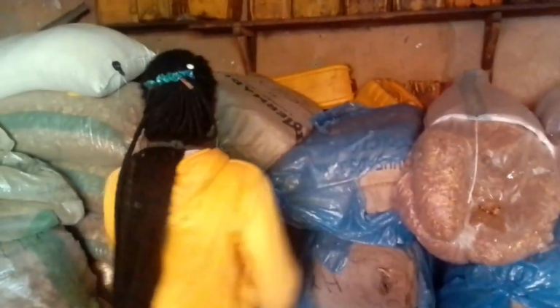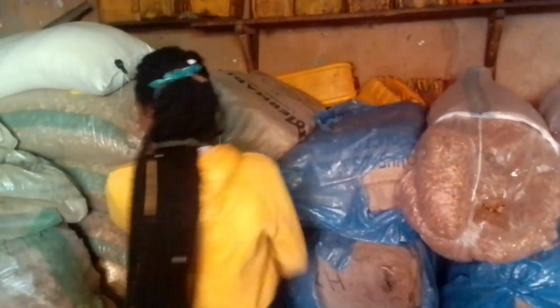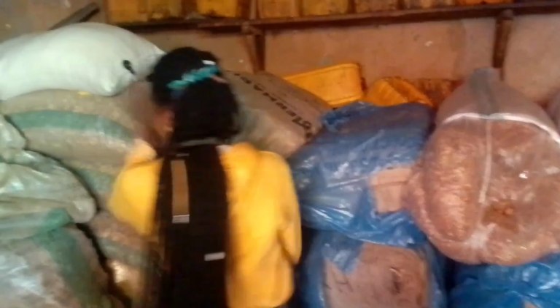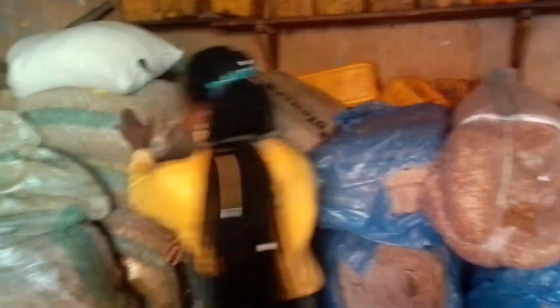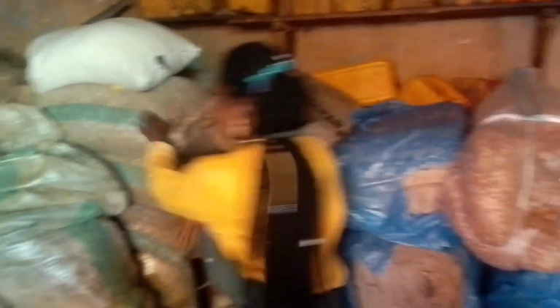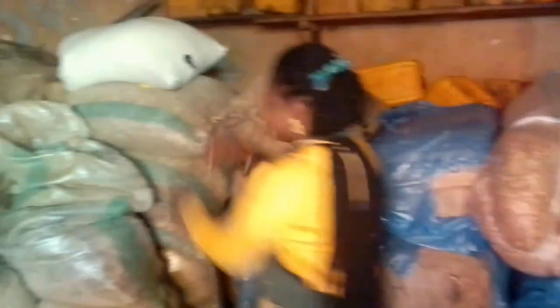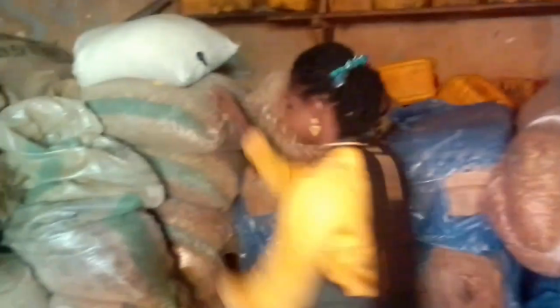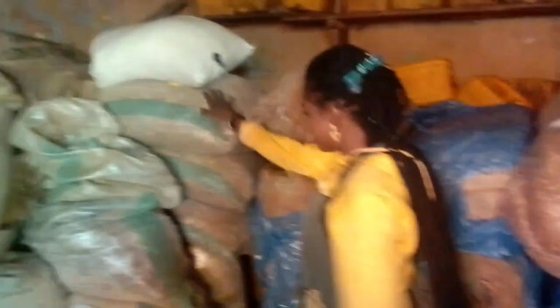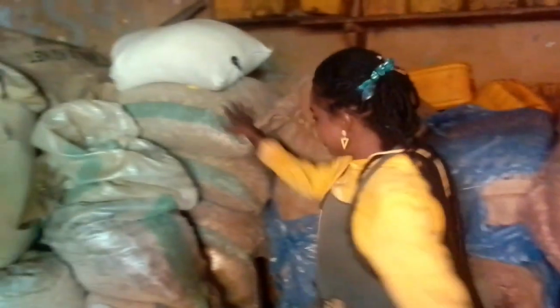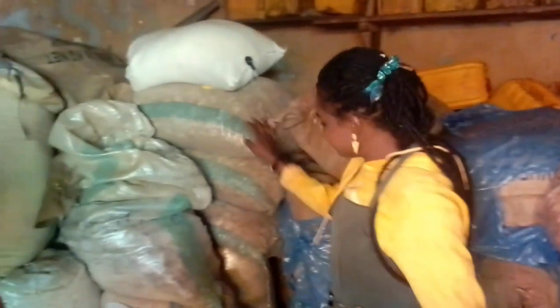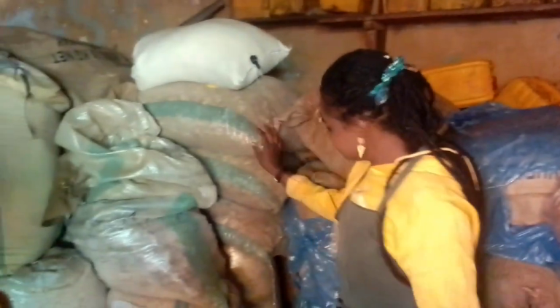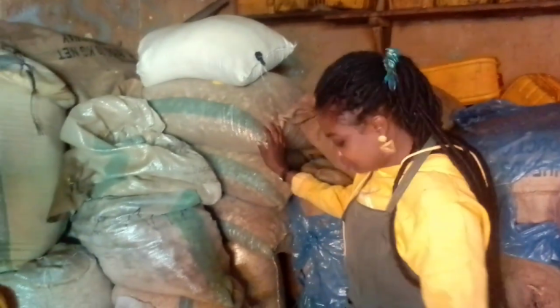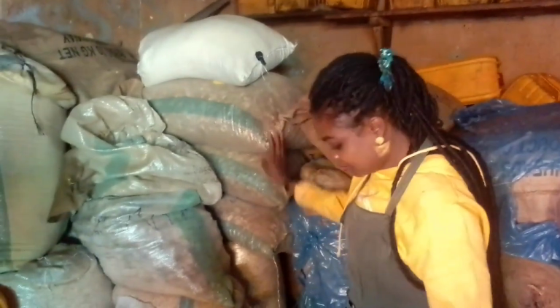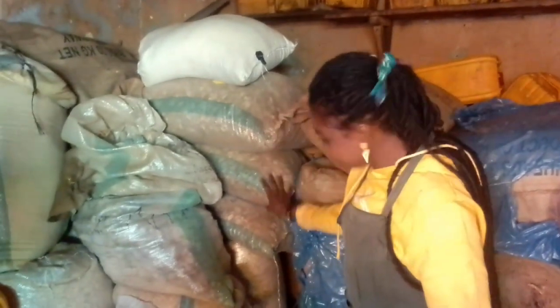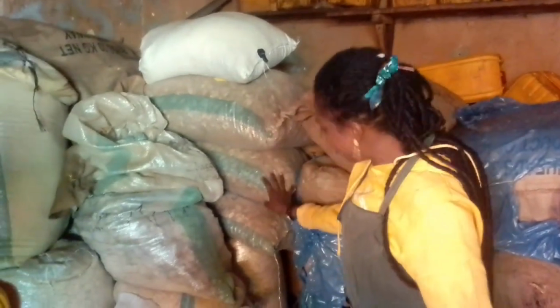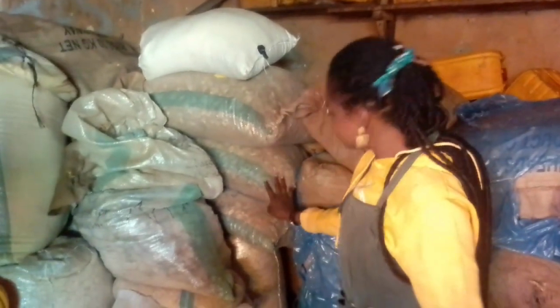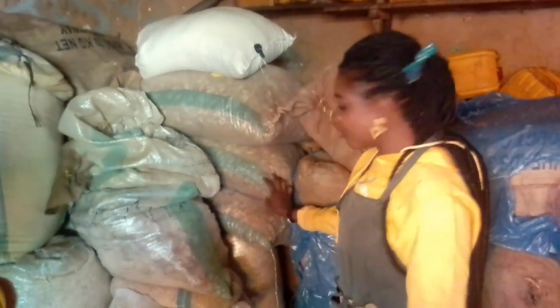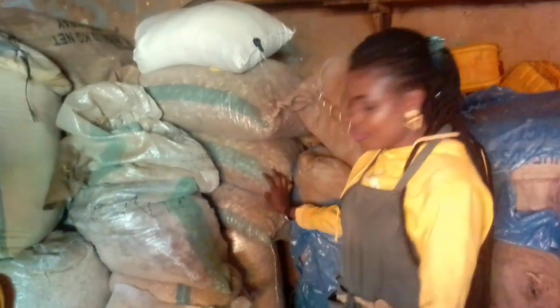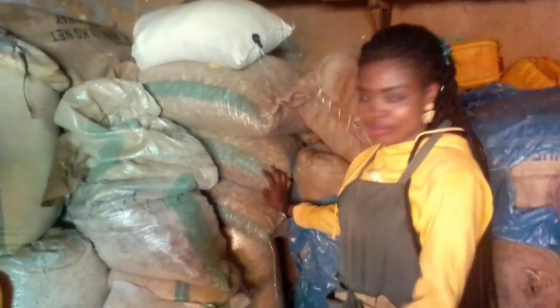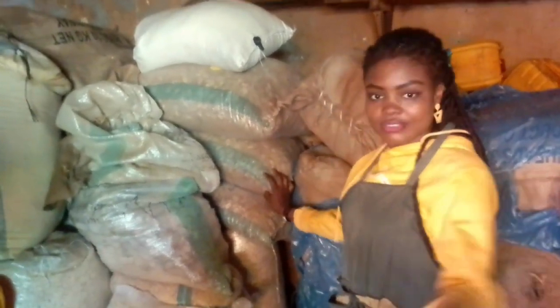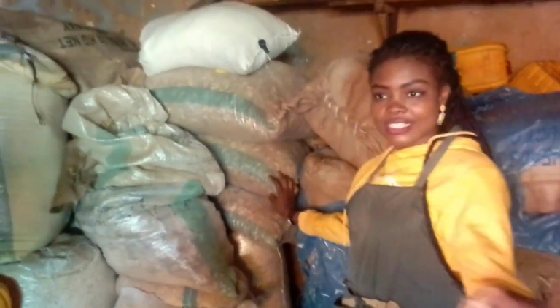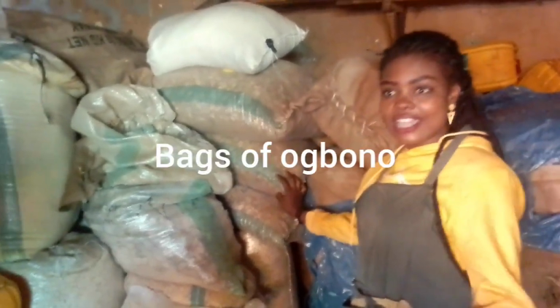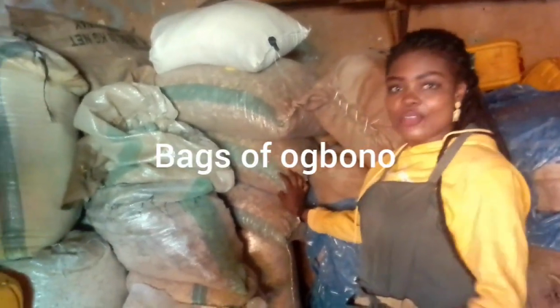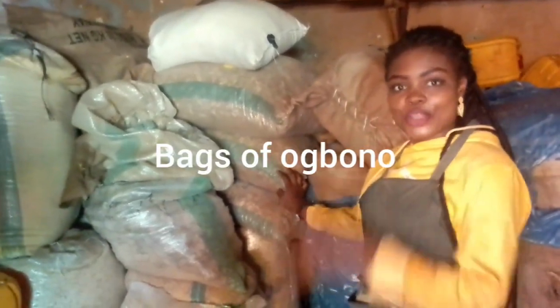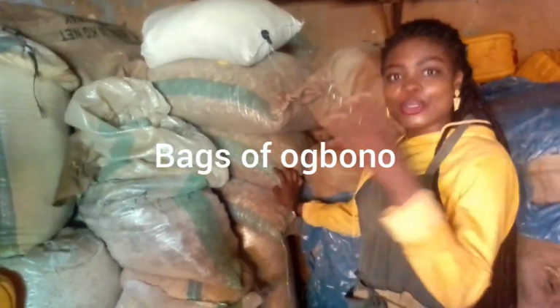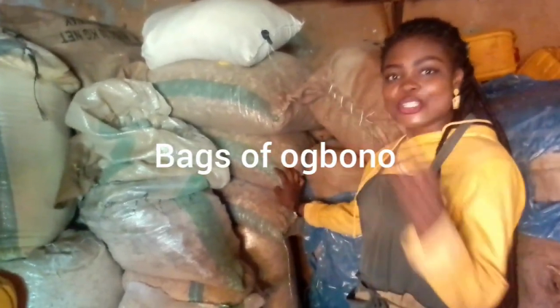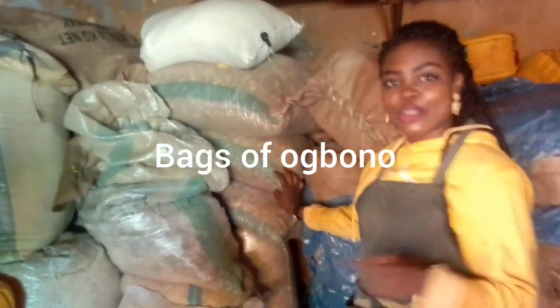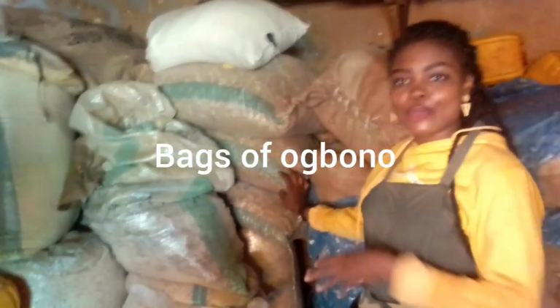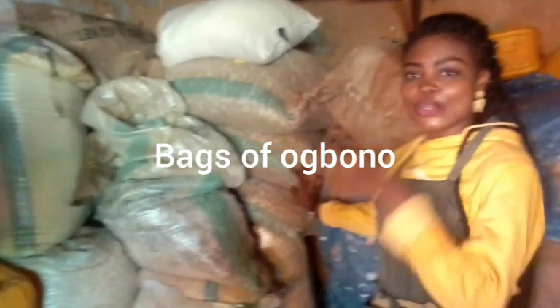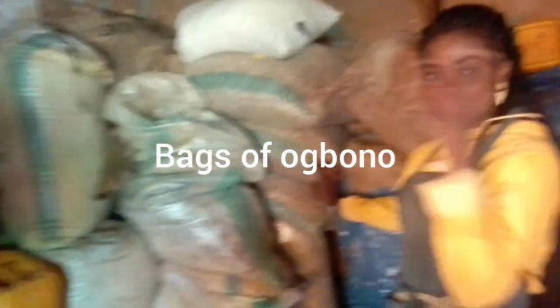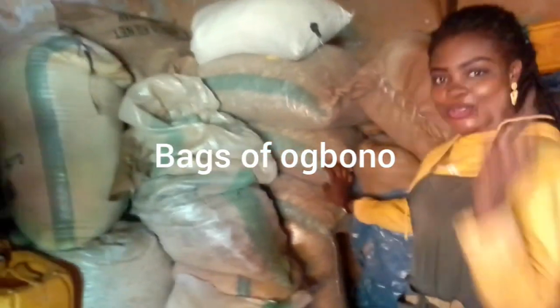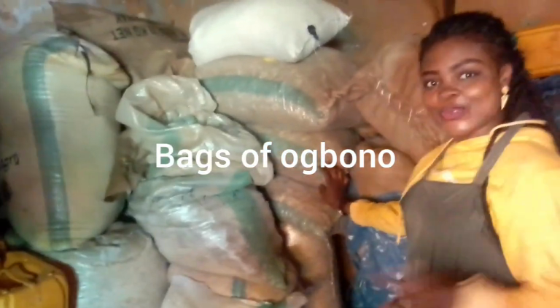And this is our old obono. When you want to make an obono soup, it's really nice.